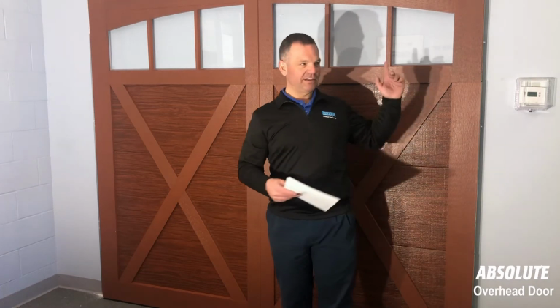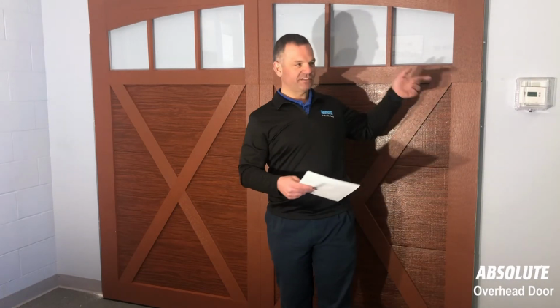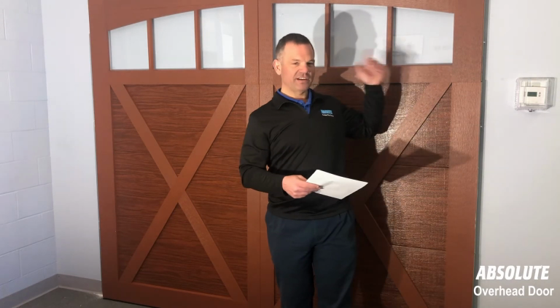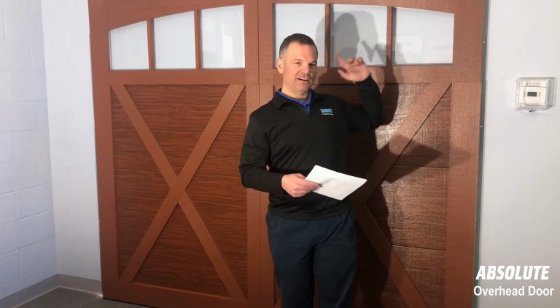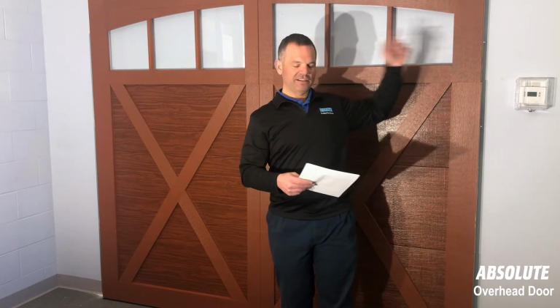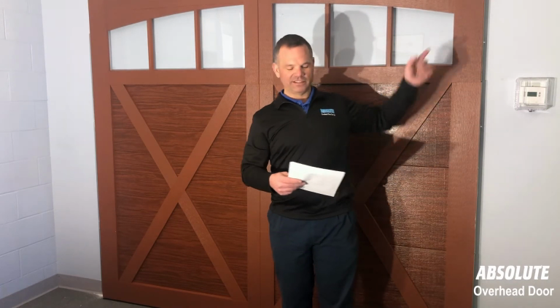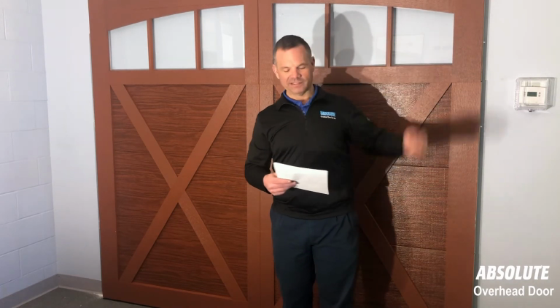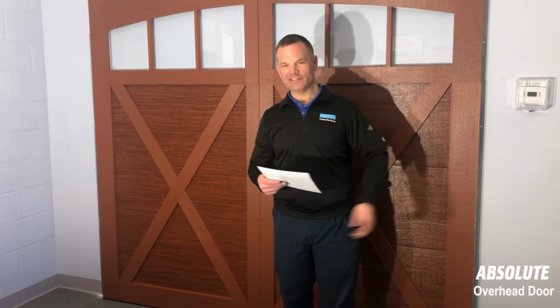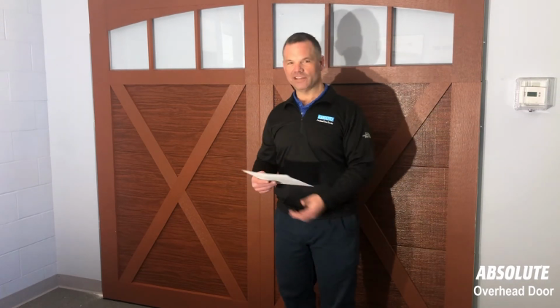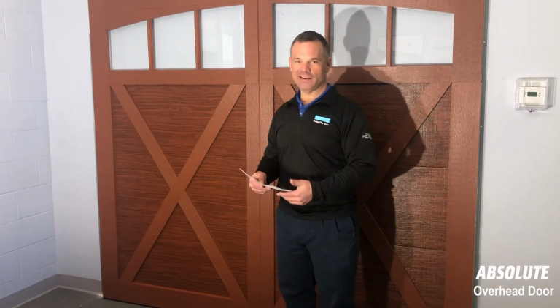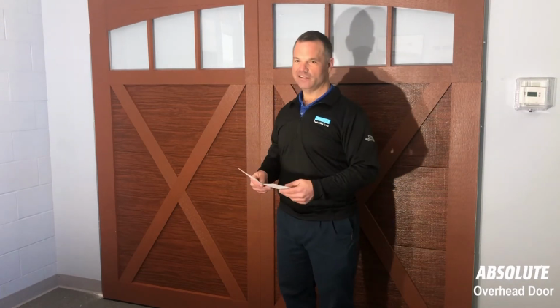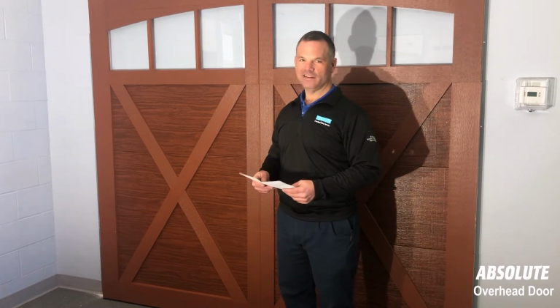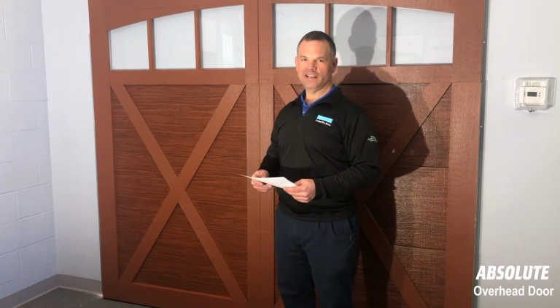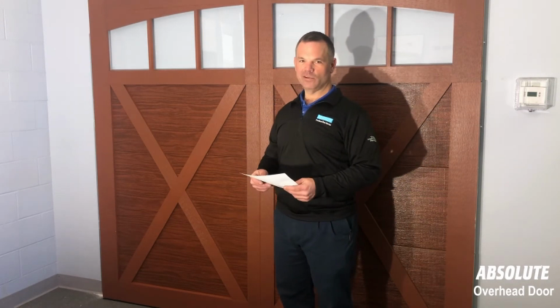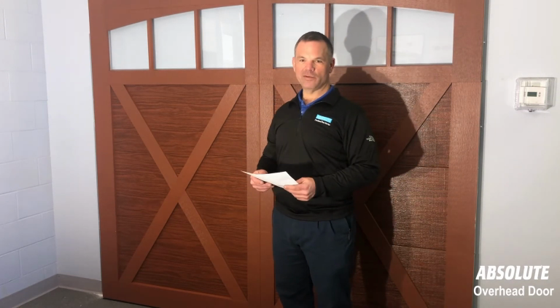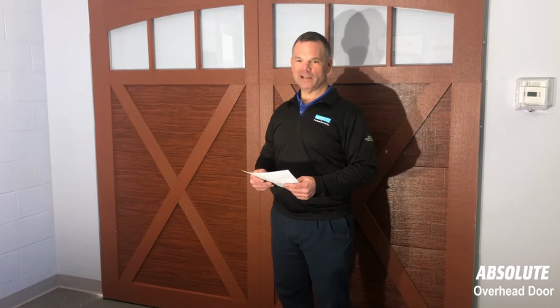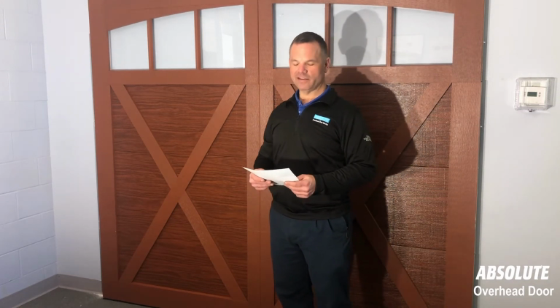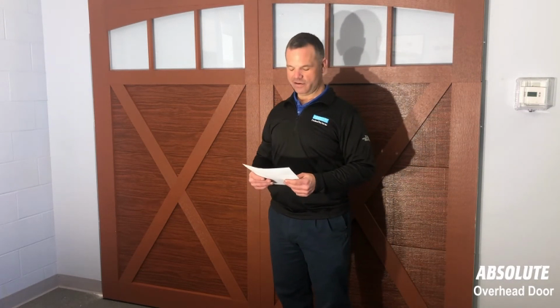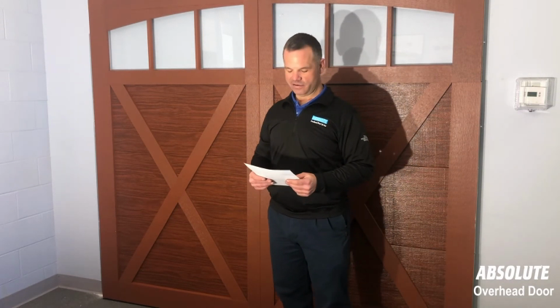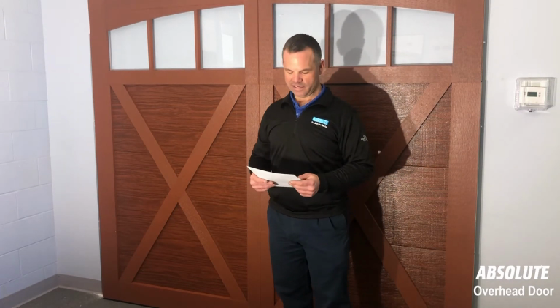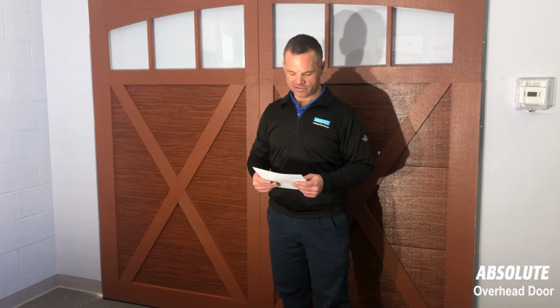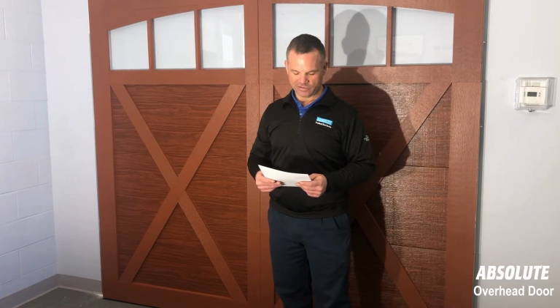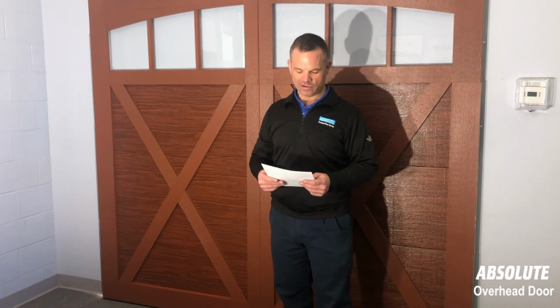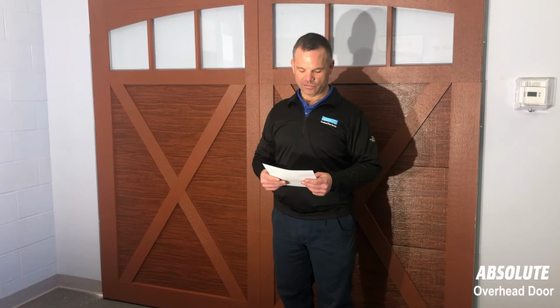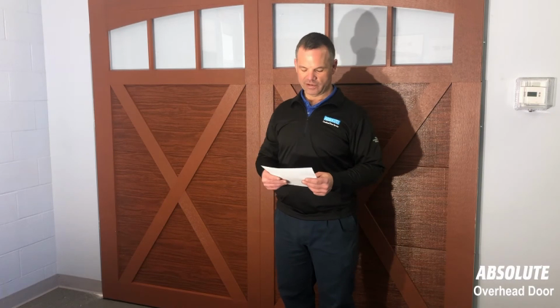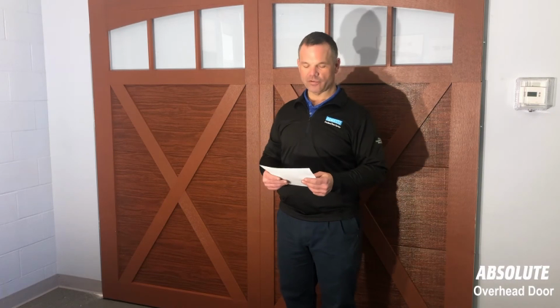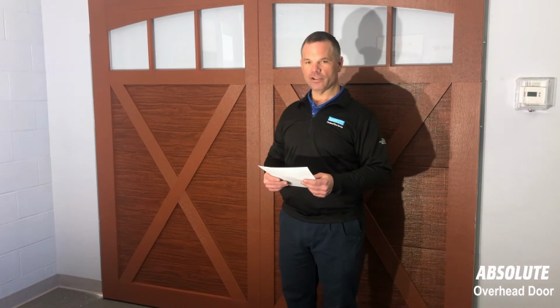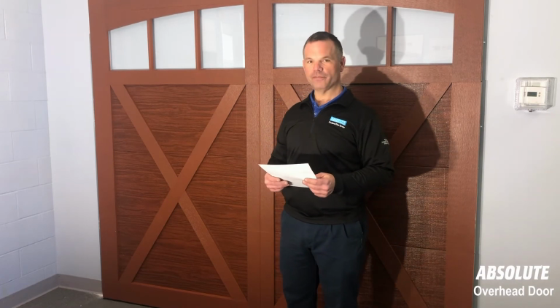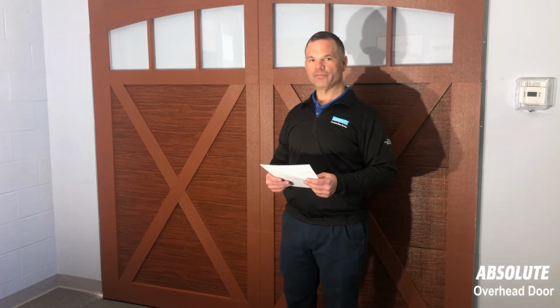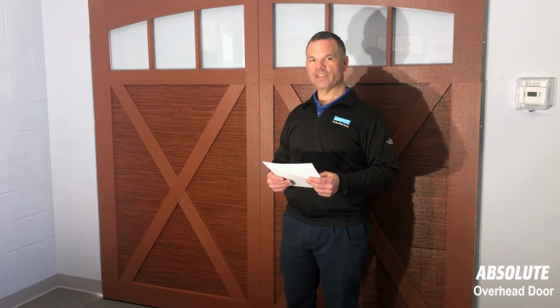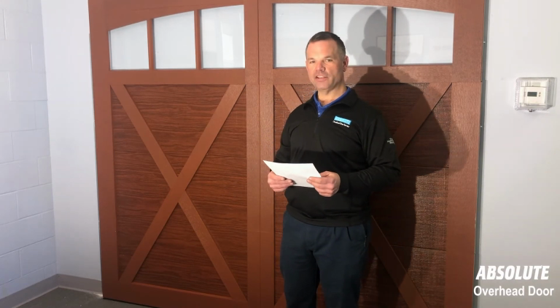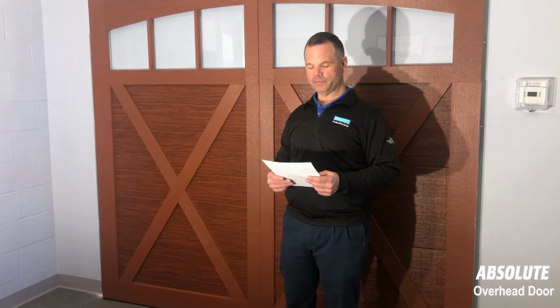Give us a call, click 'Schedule Now,' and we'll come out there and do the whole thing for you. Thank you.